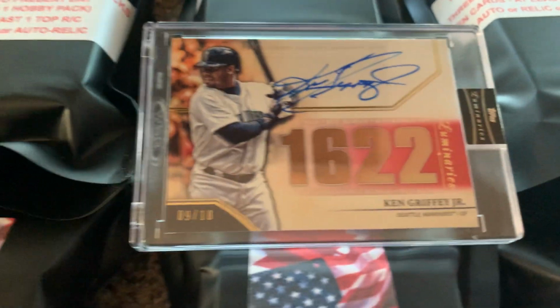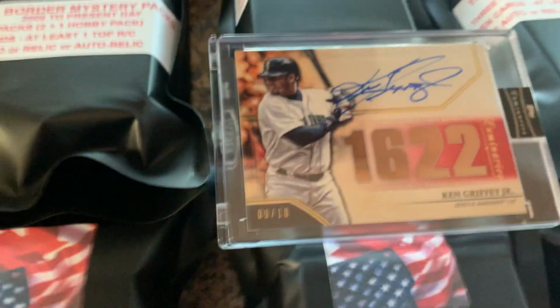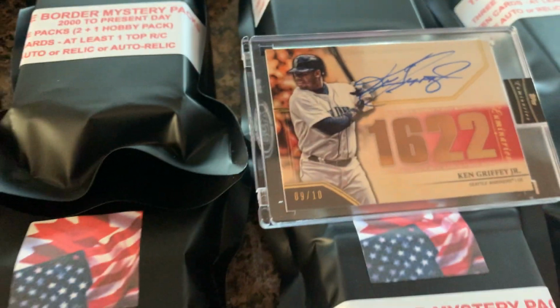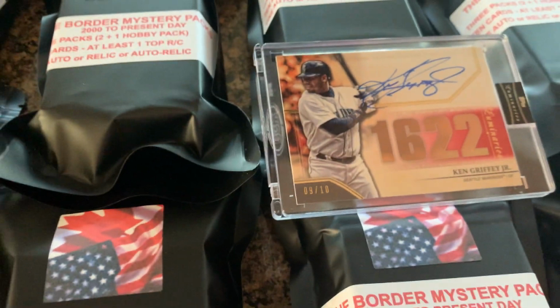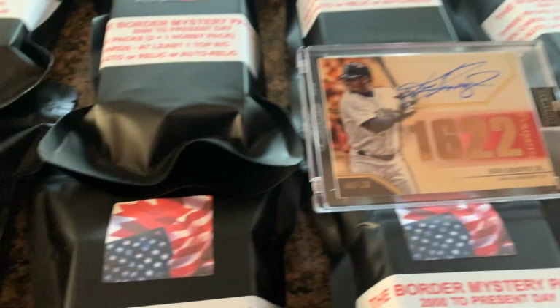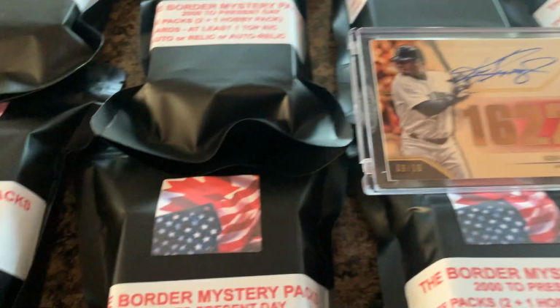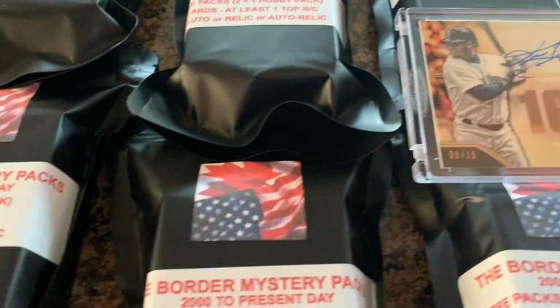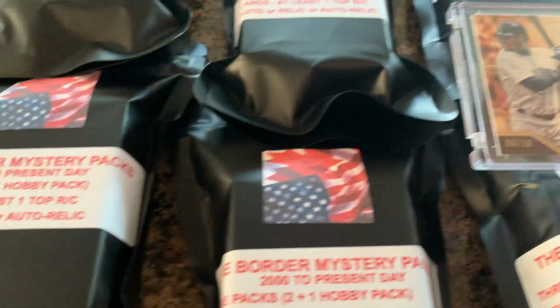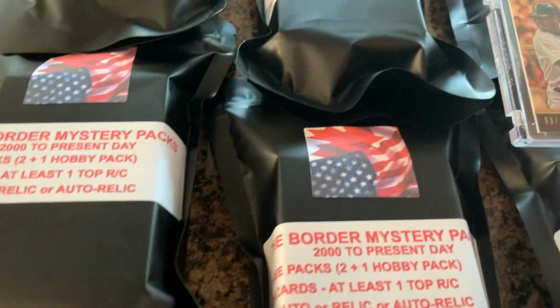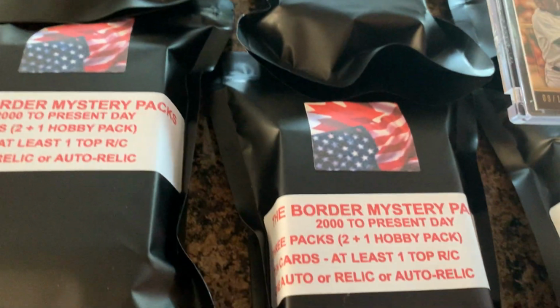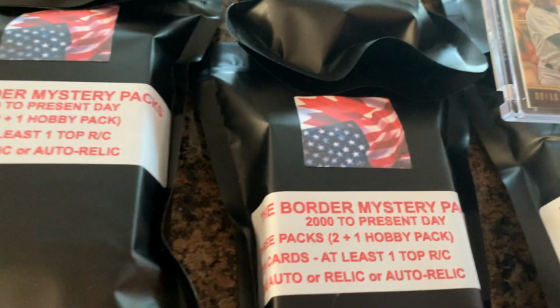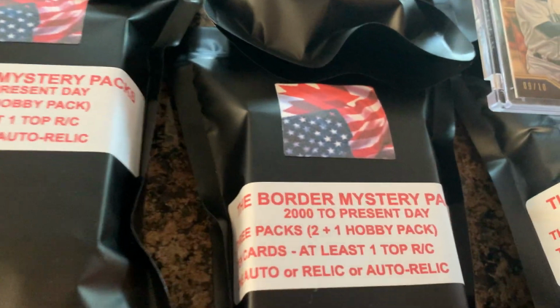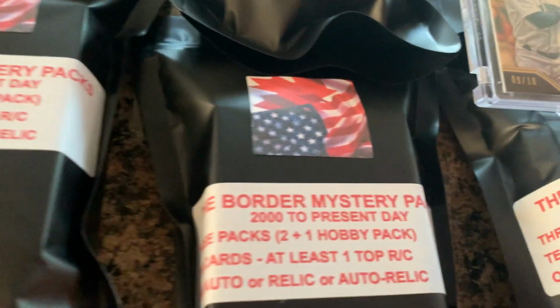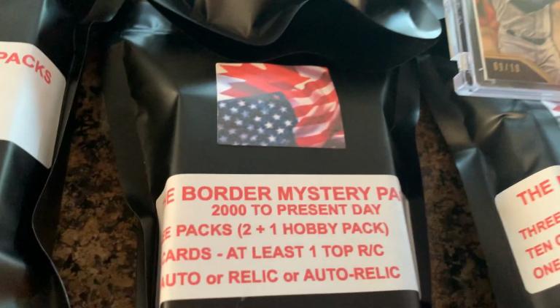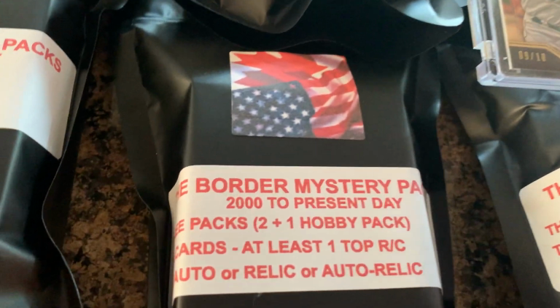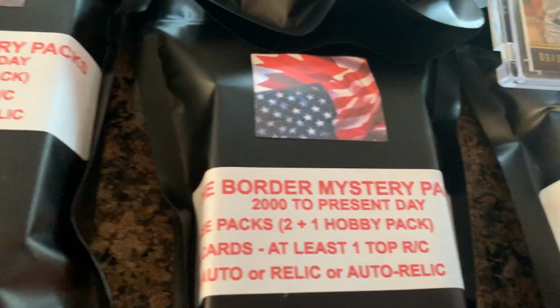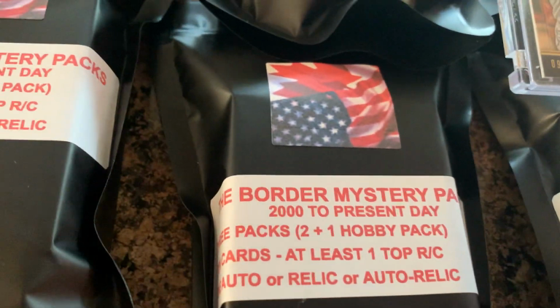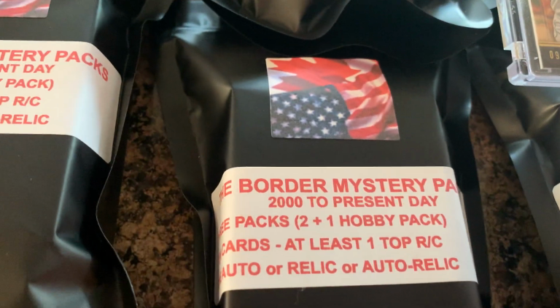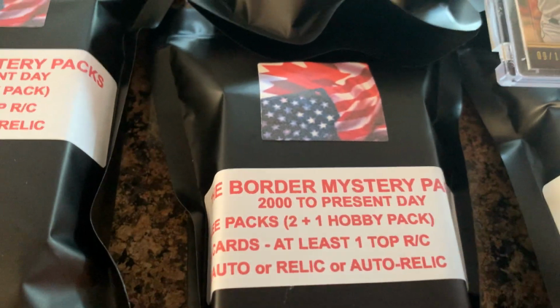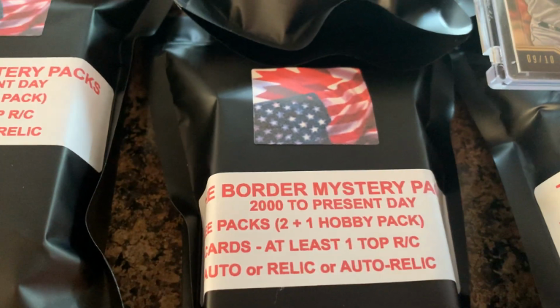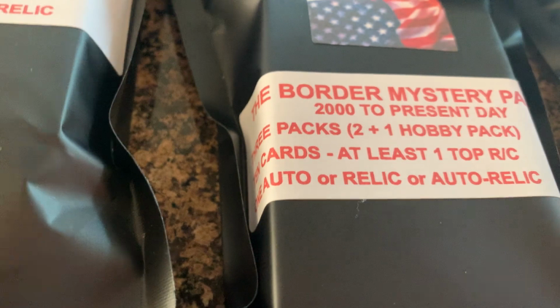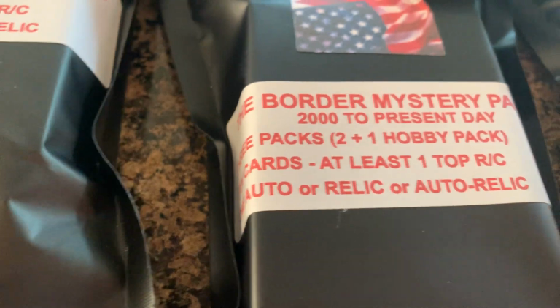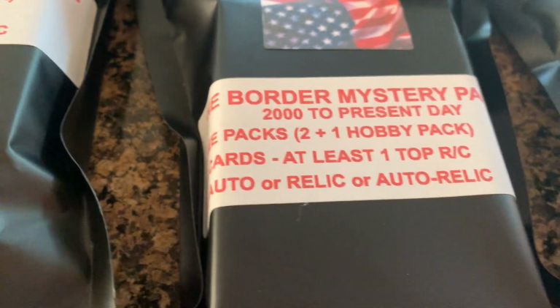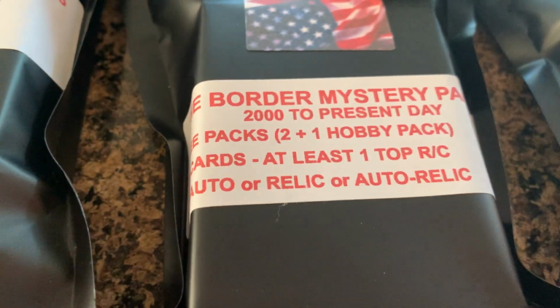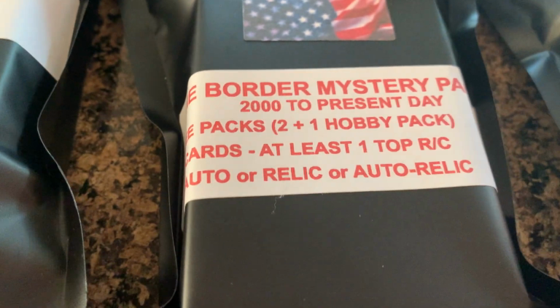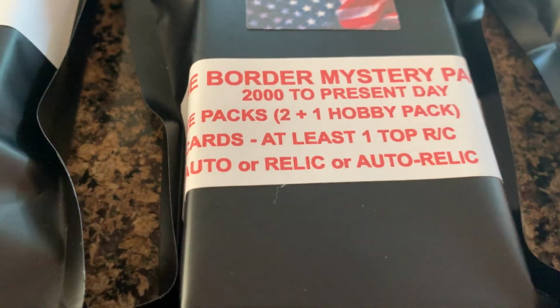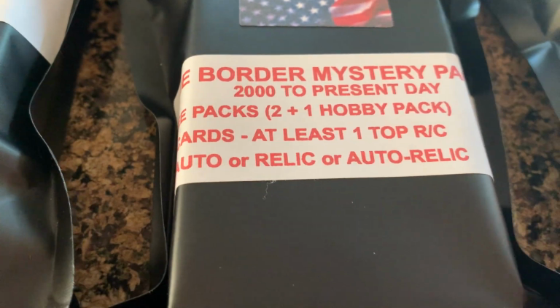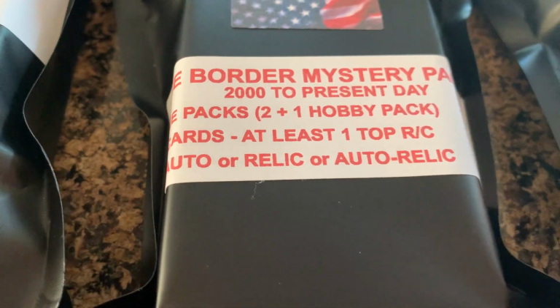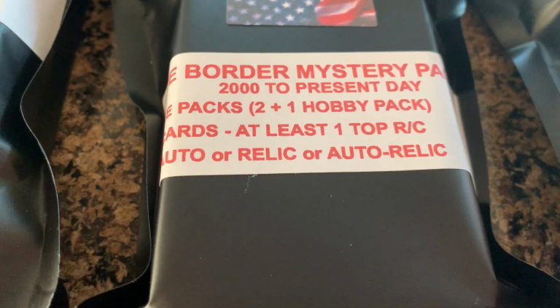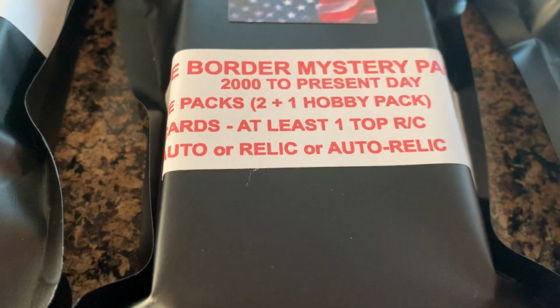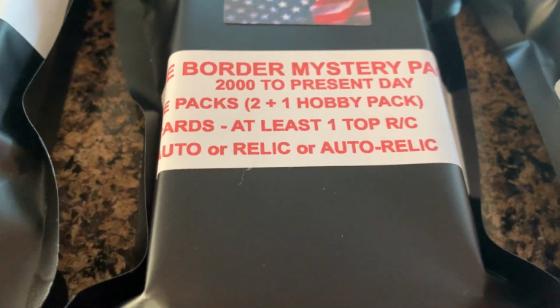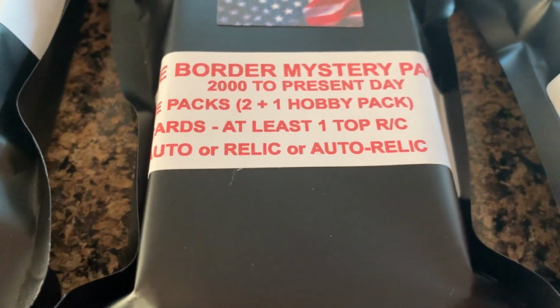Hey, good morning. This is the day — it's the launch of the Border Mystery Packs.